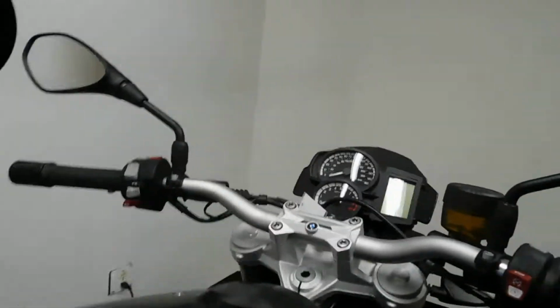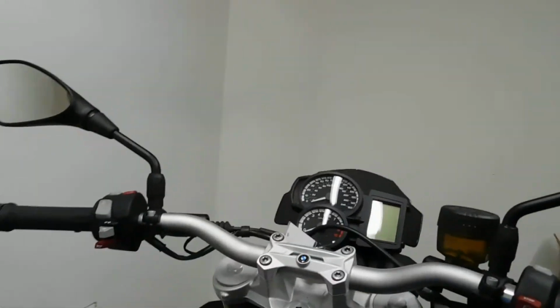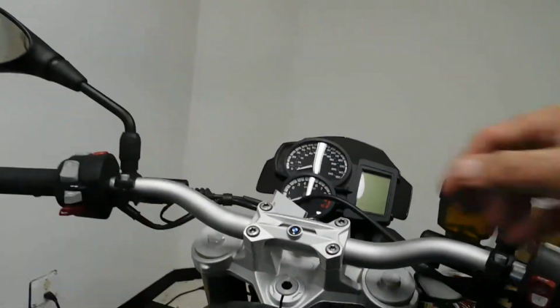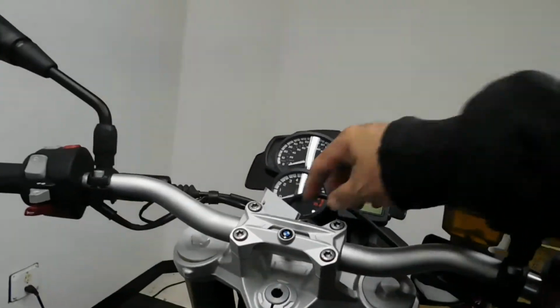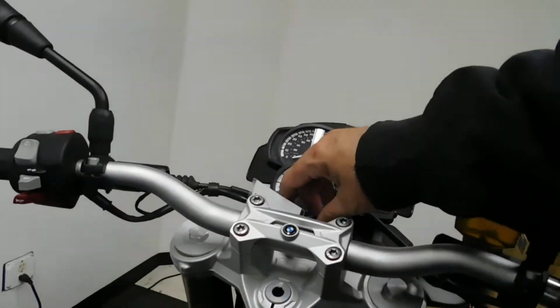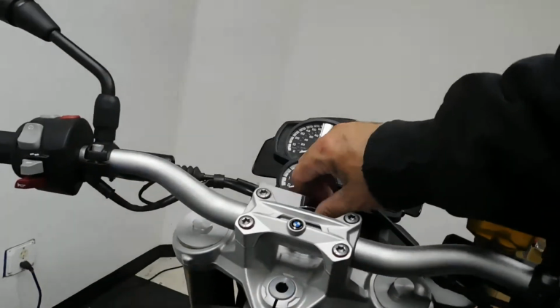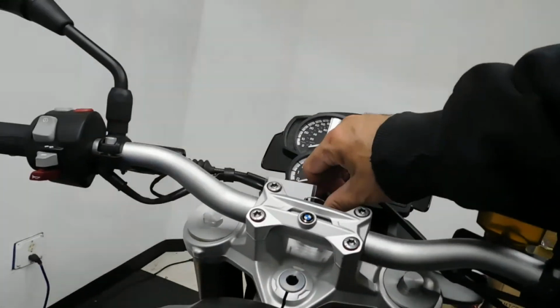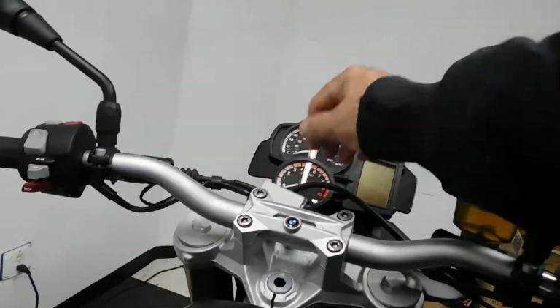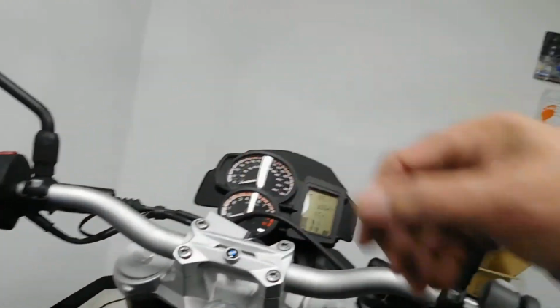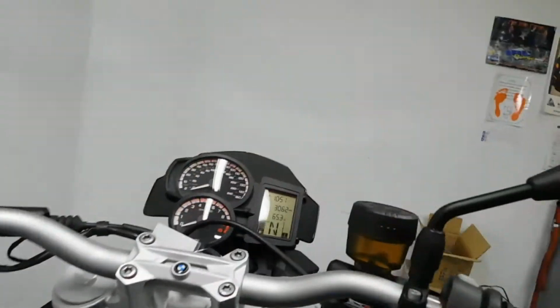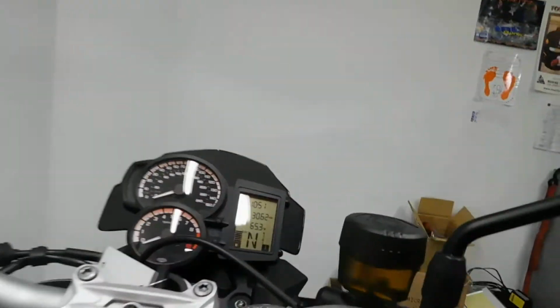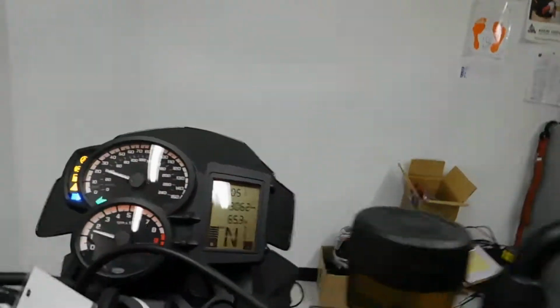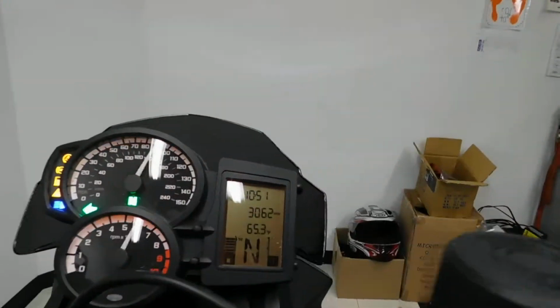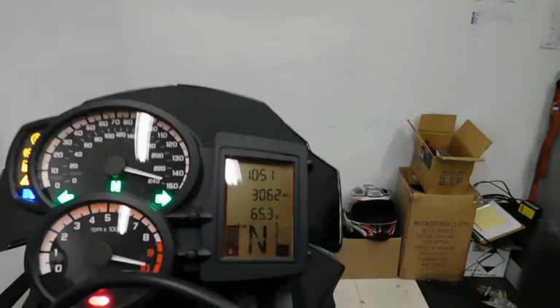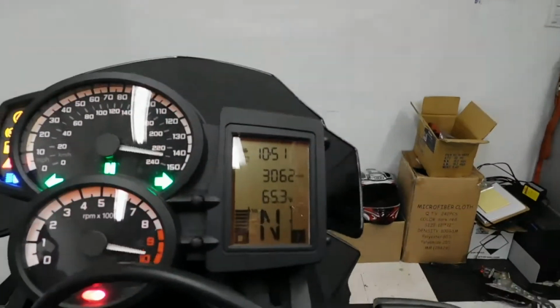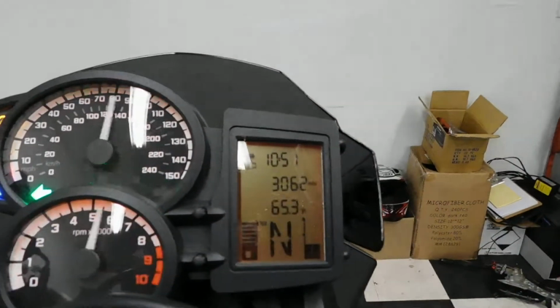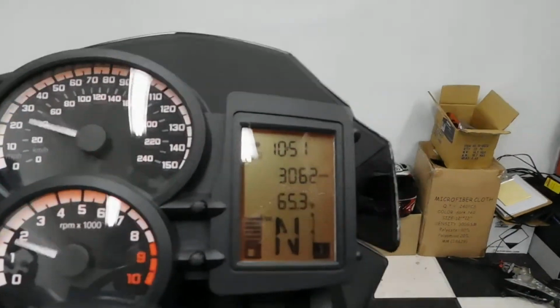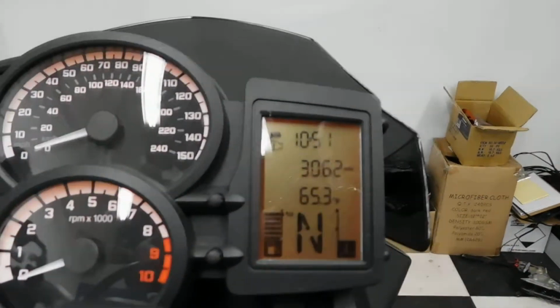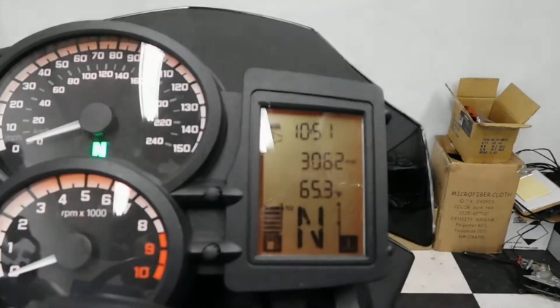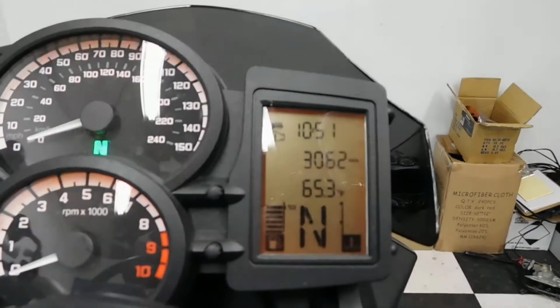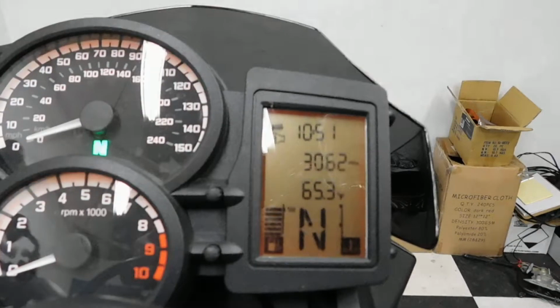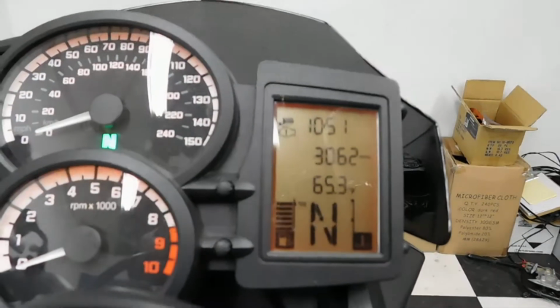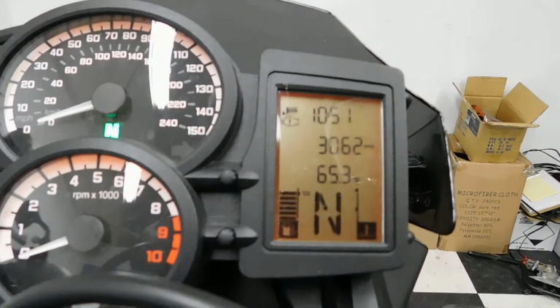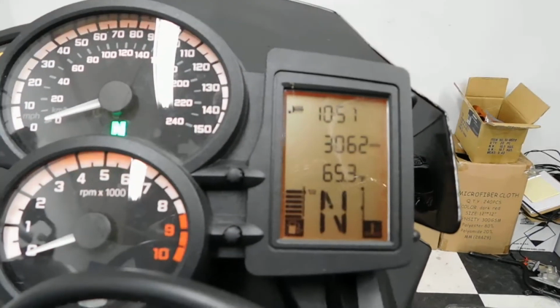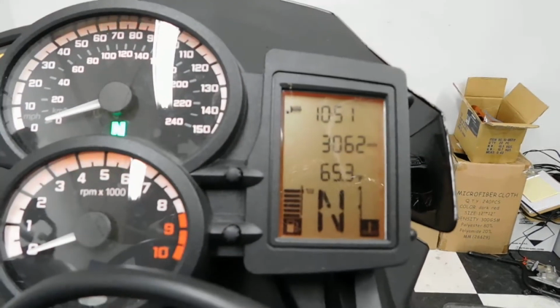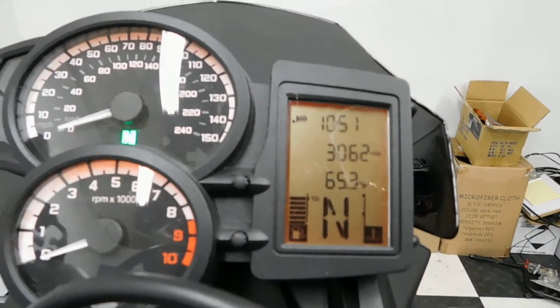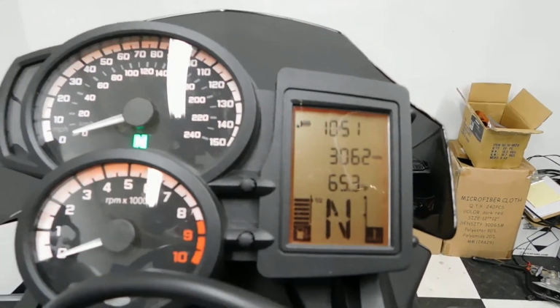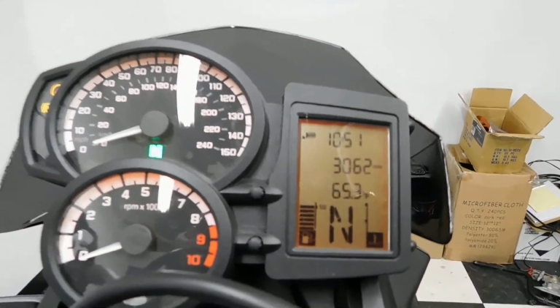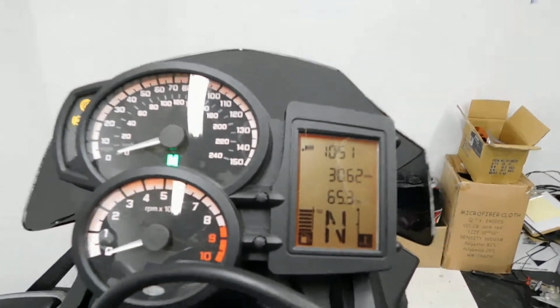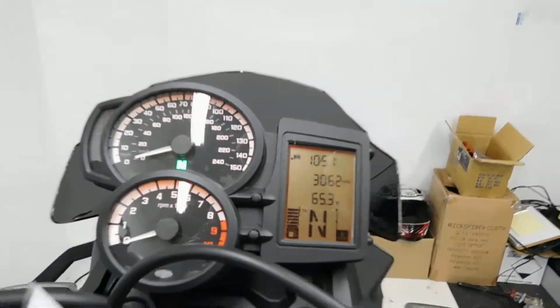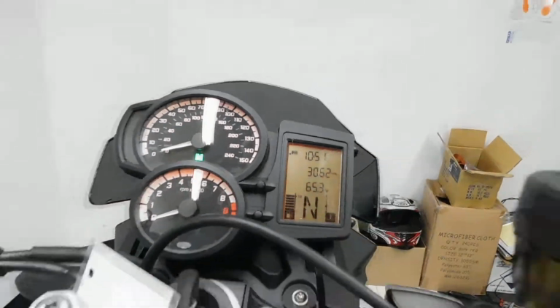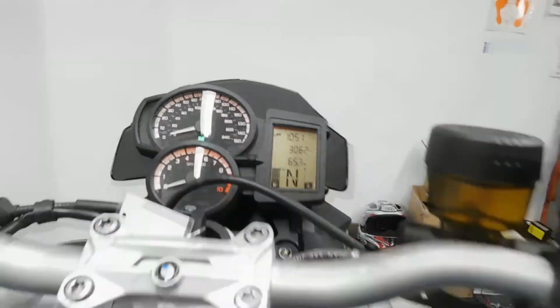We've got 3,062 miles, which is what's on it.